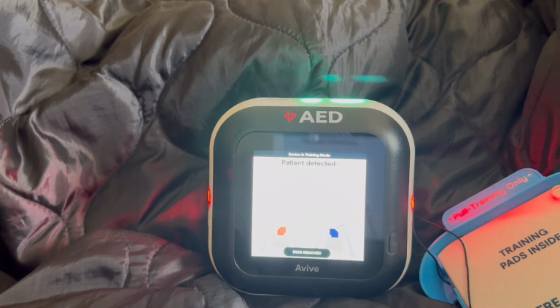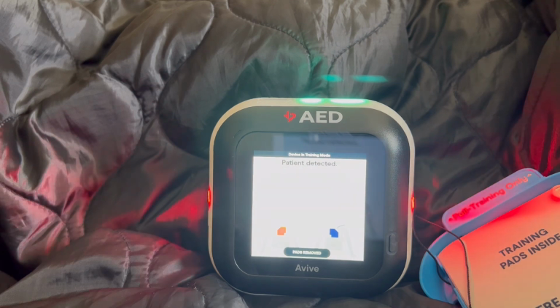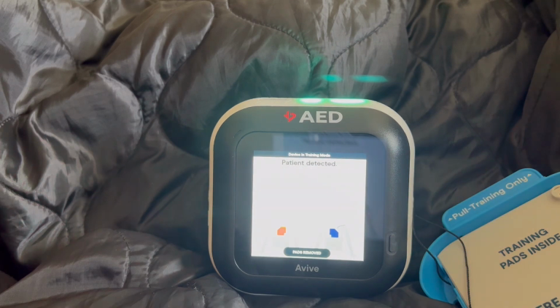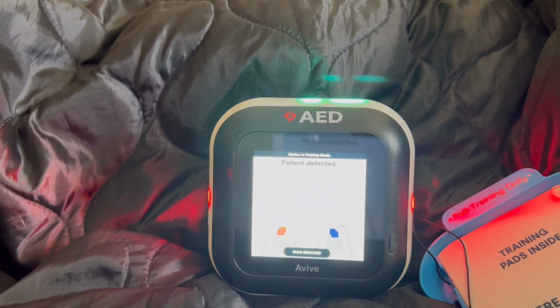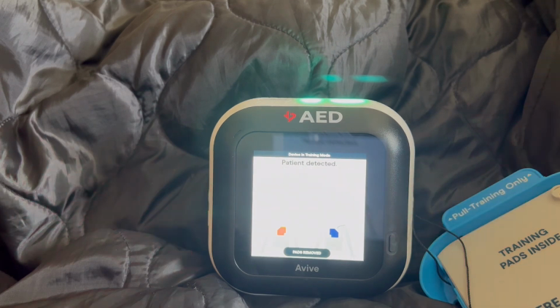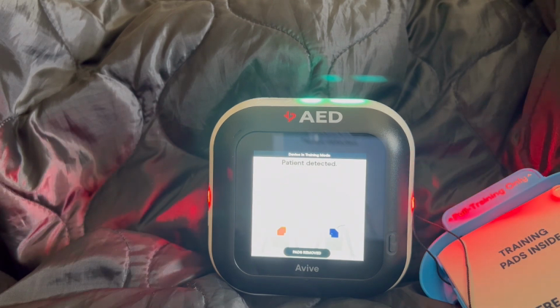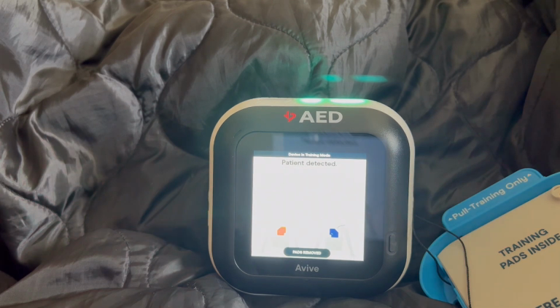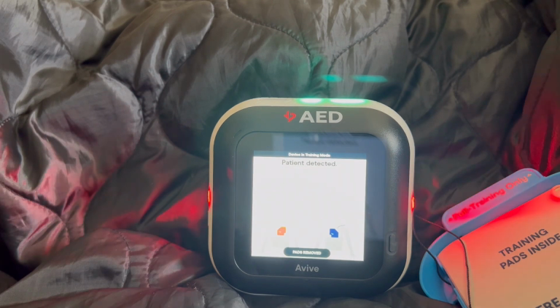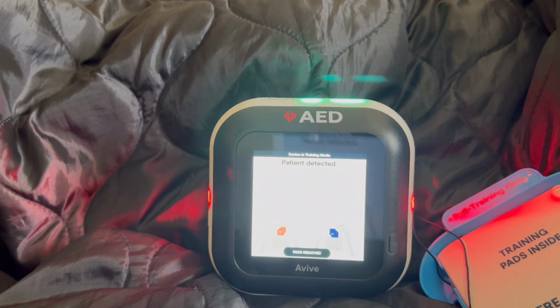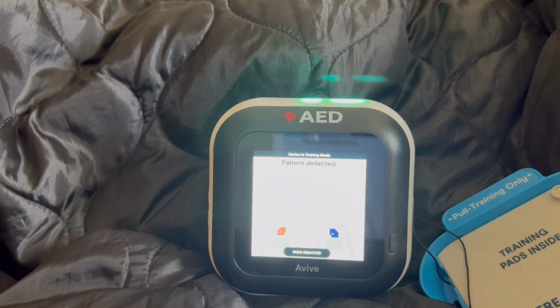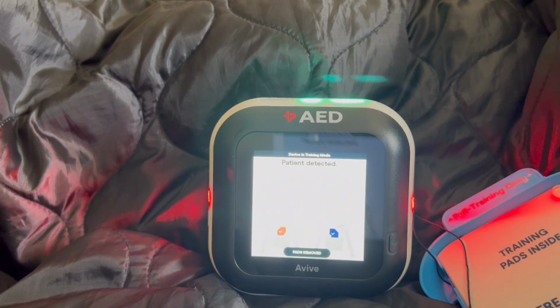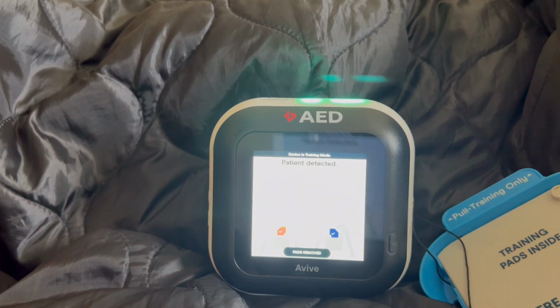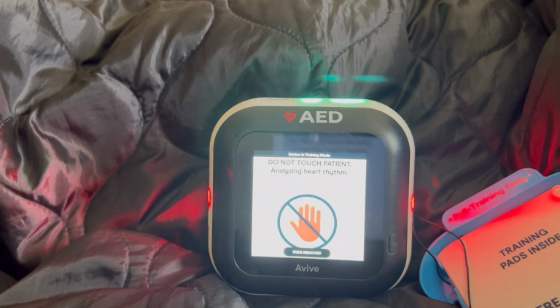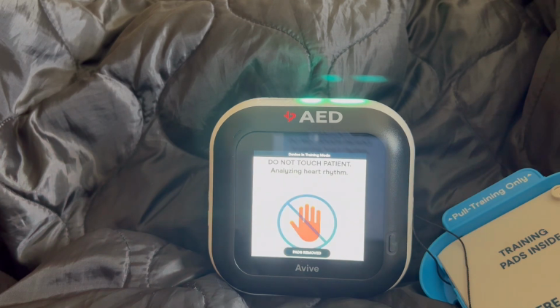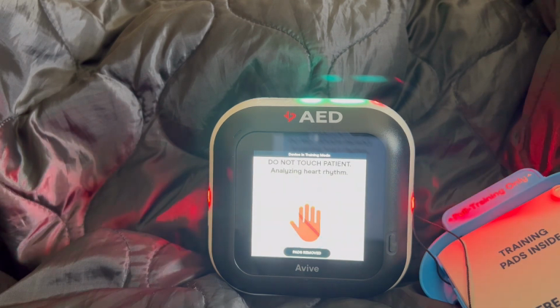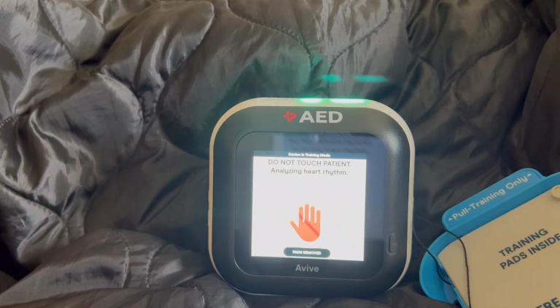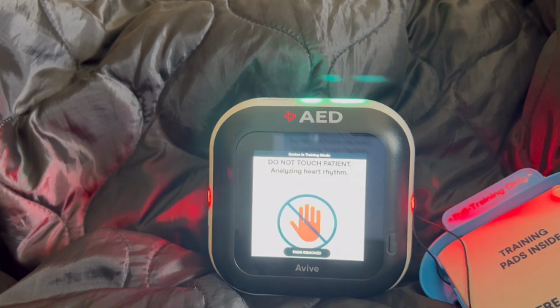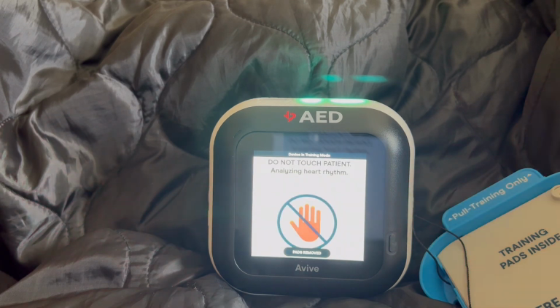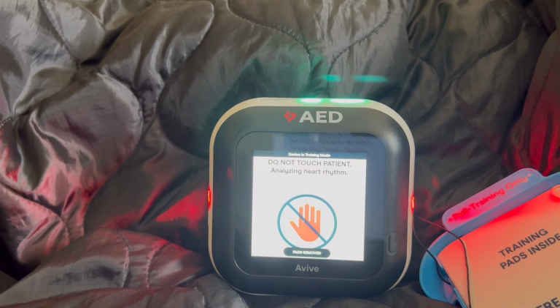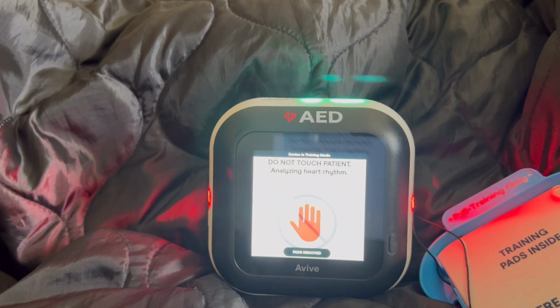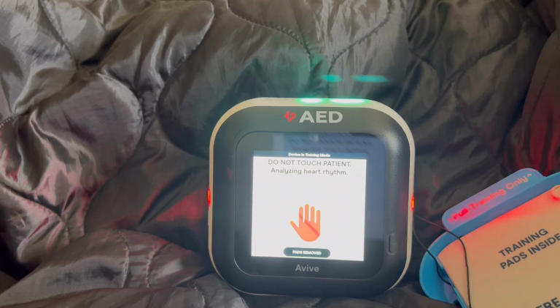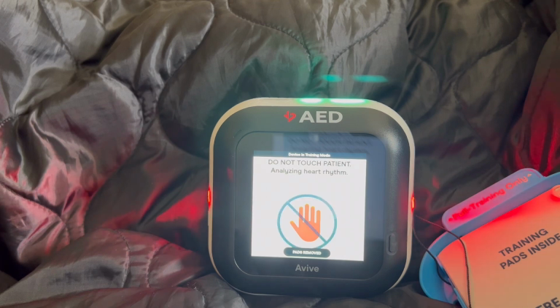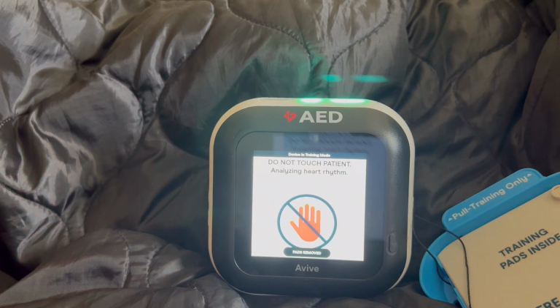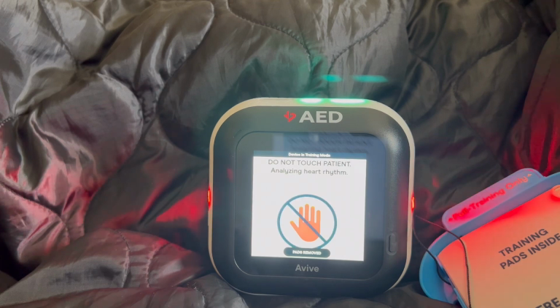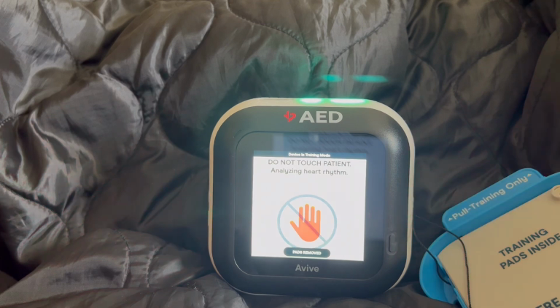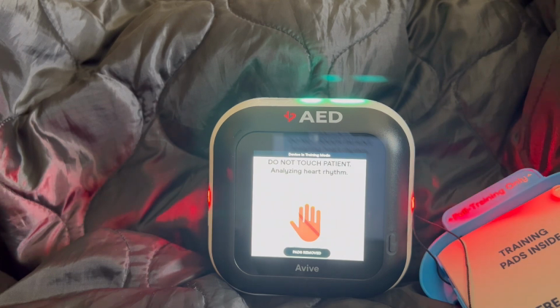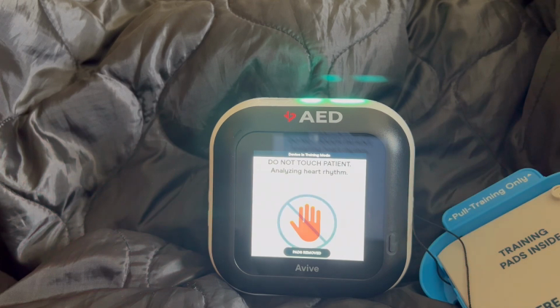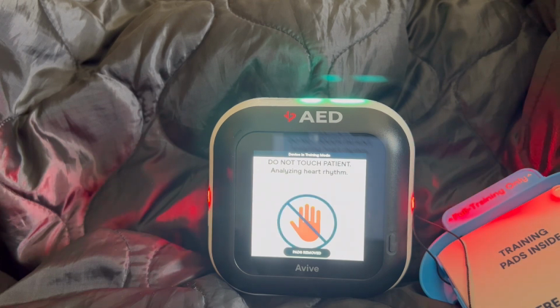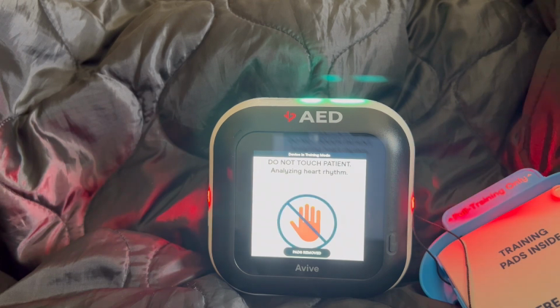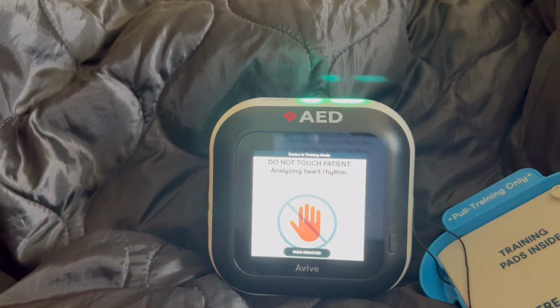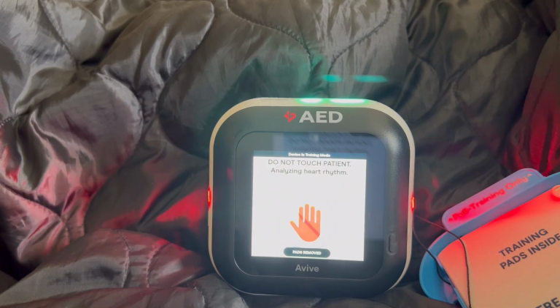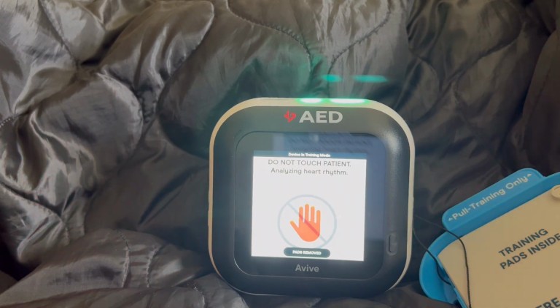Patient detected. Do not touch the patient or pads. Analyzing heart rhythm.